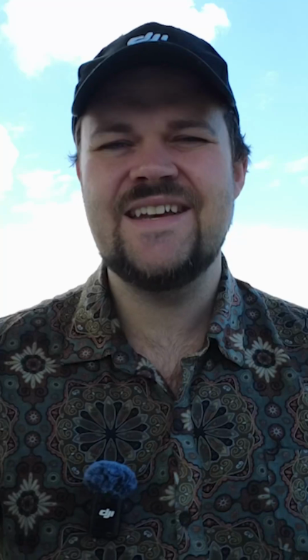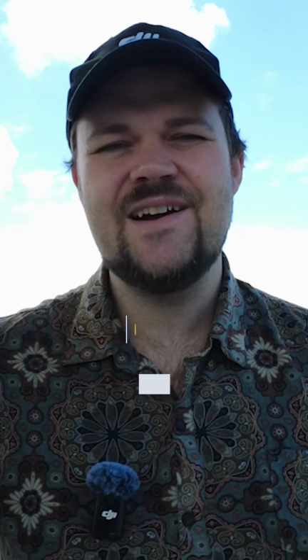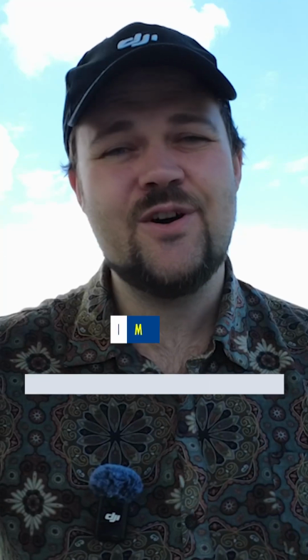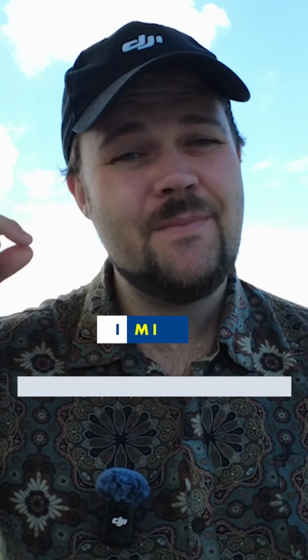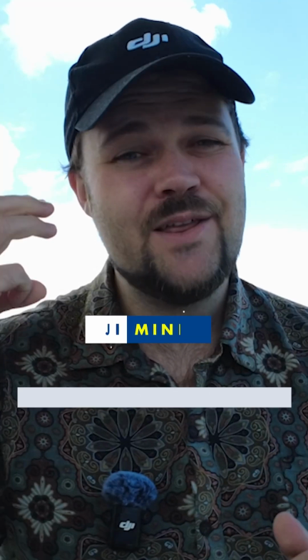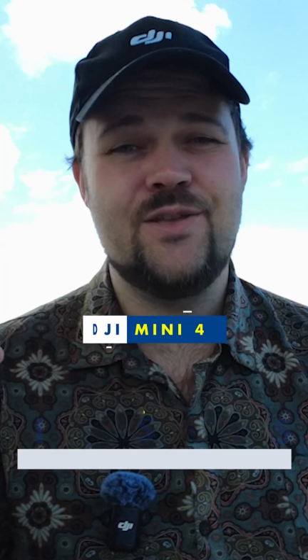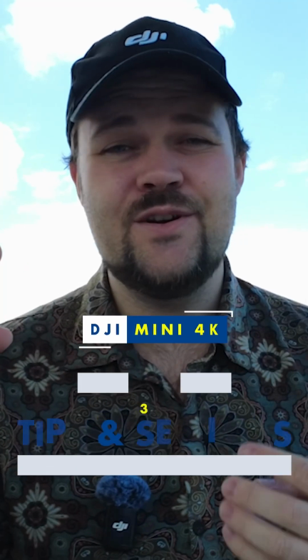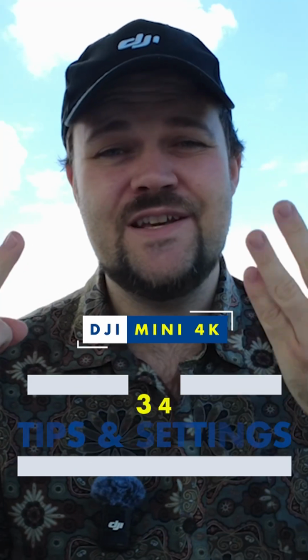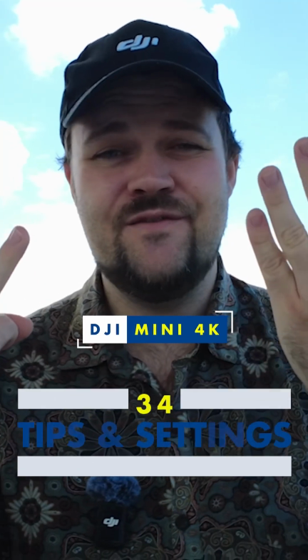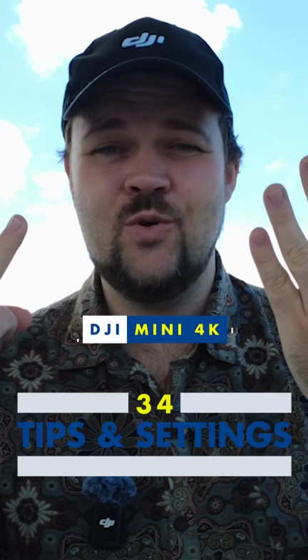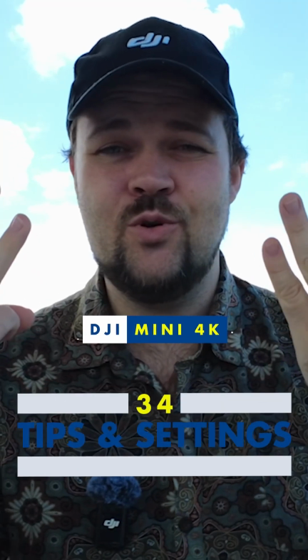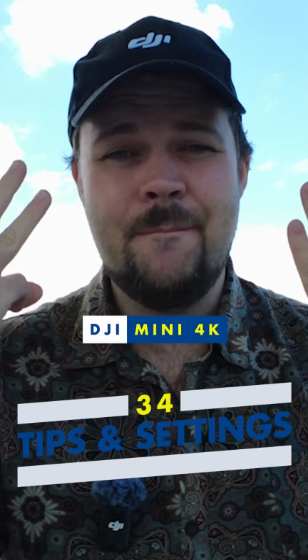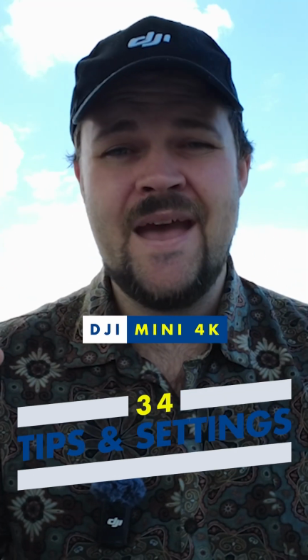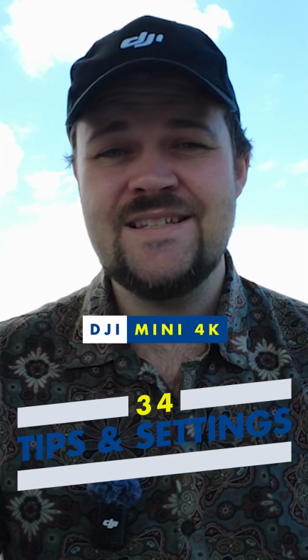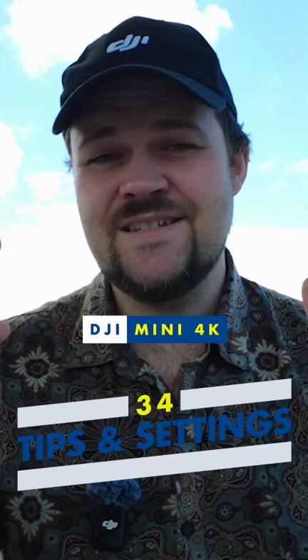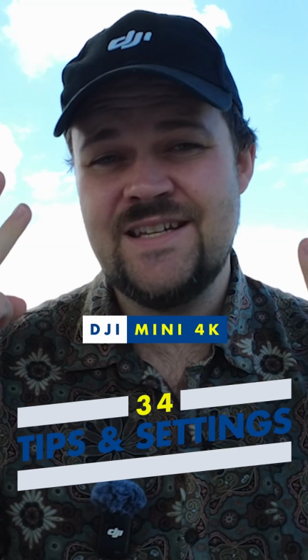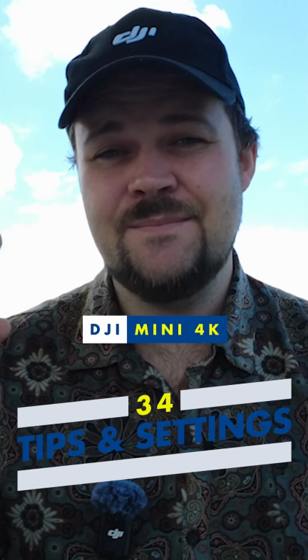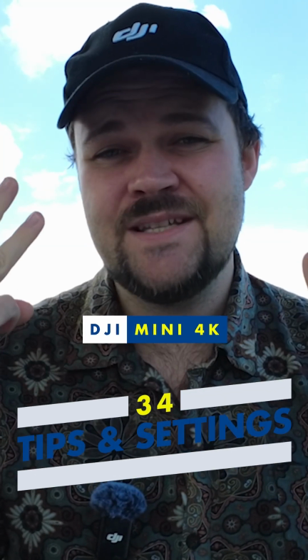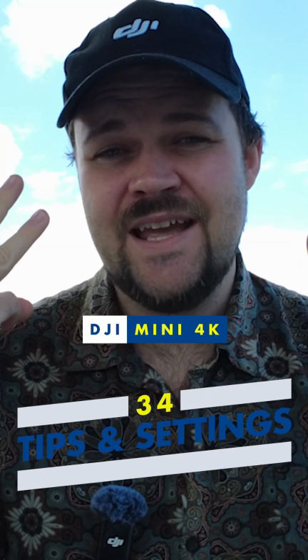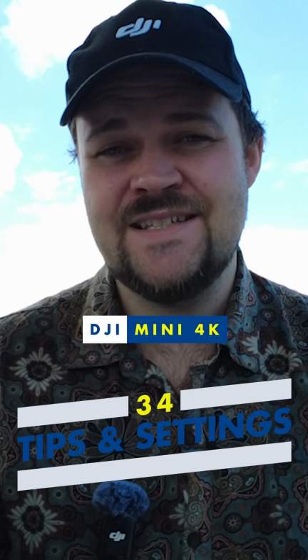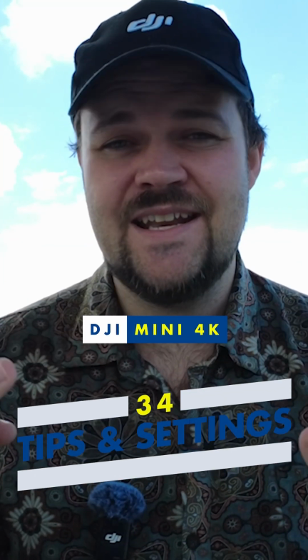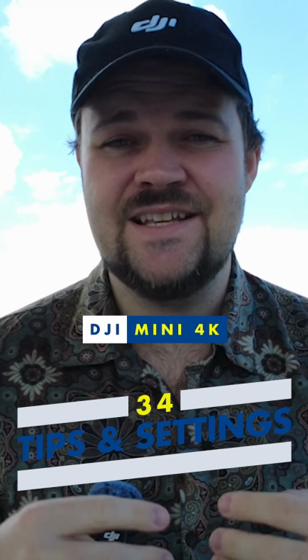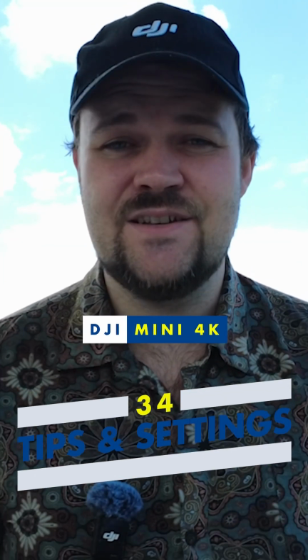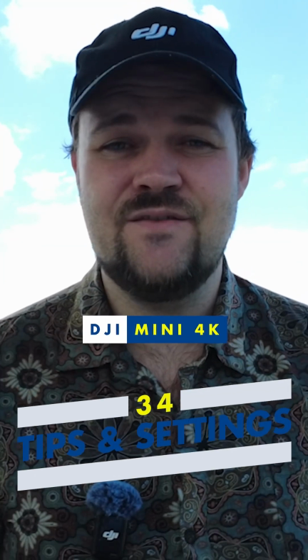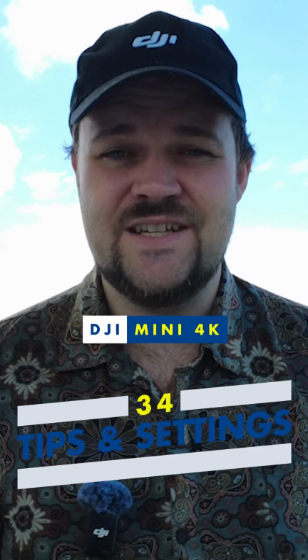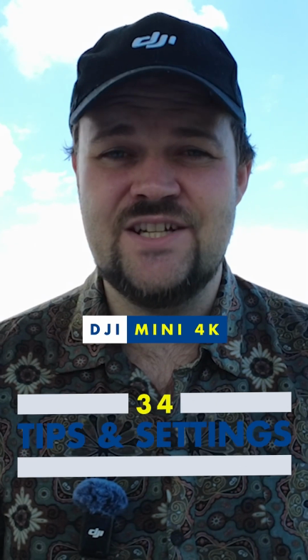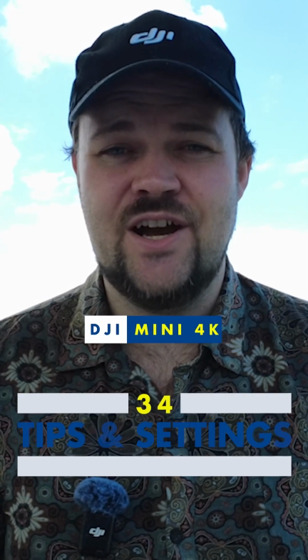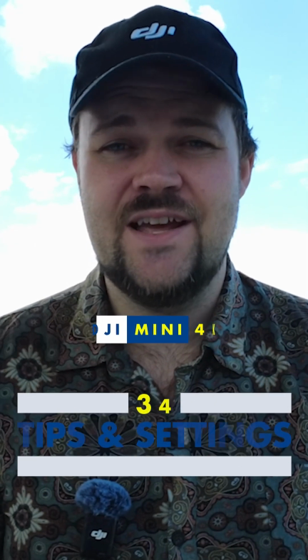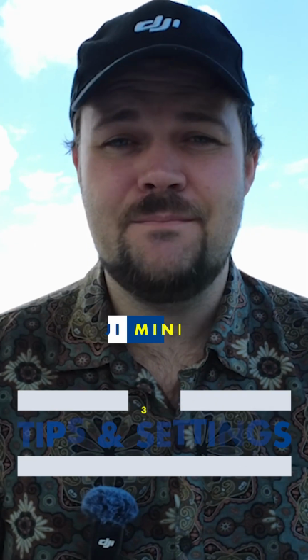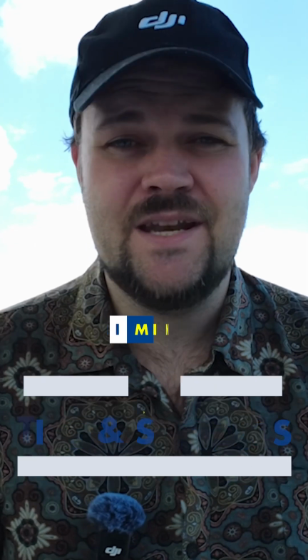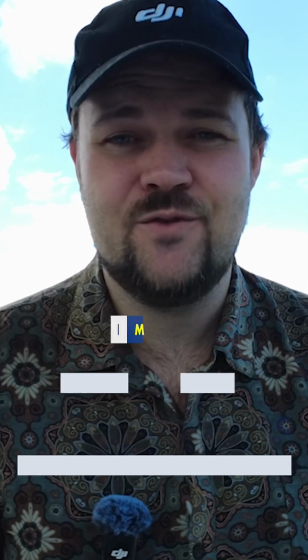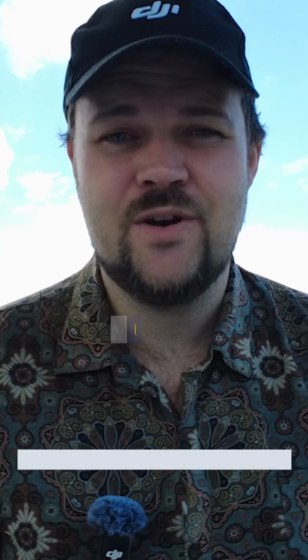Today I've got my 34 best tips and settings for the DJI Mini 4K.